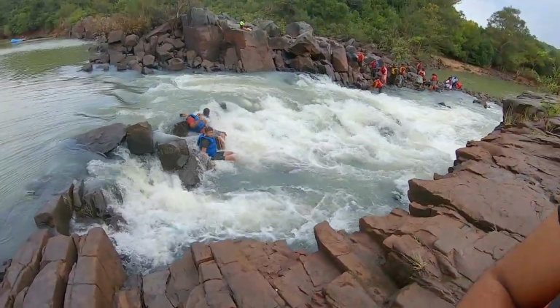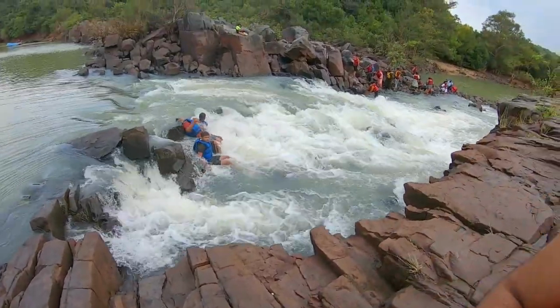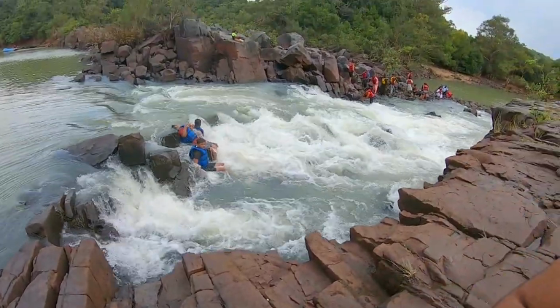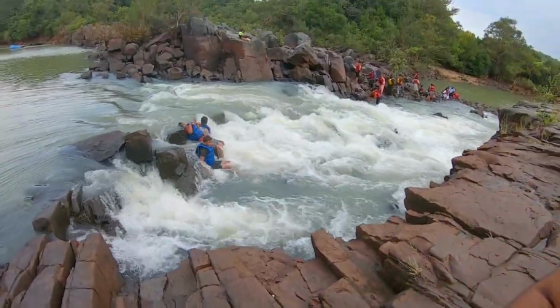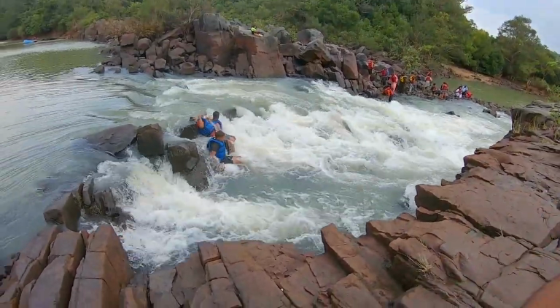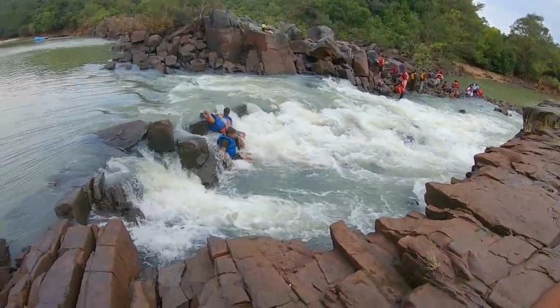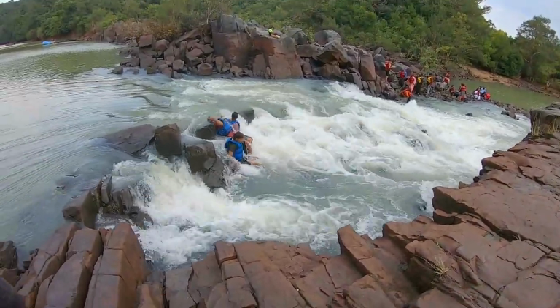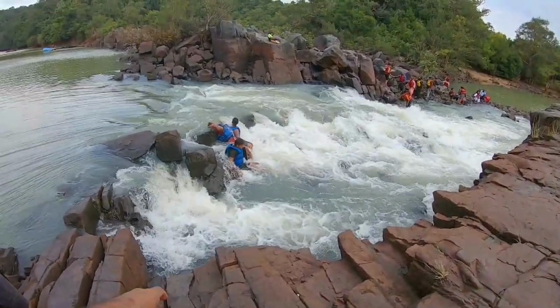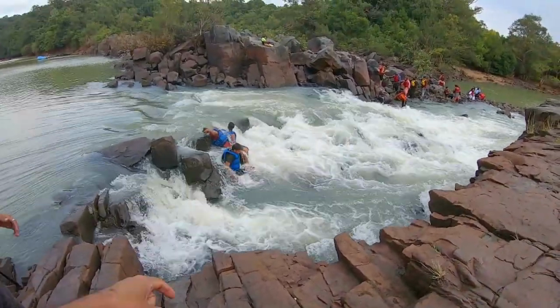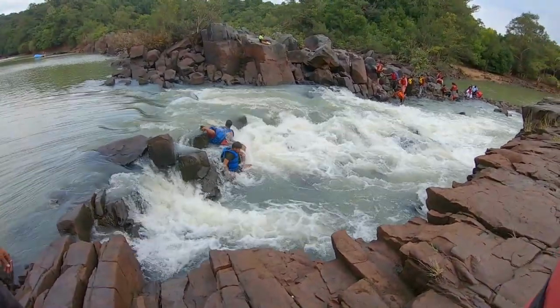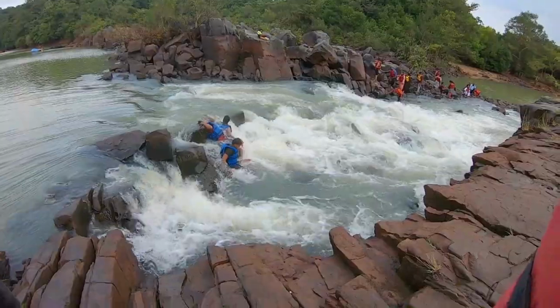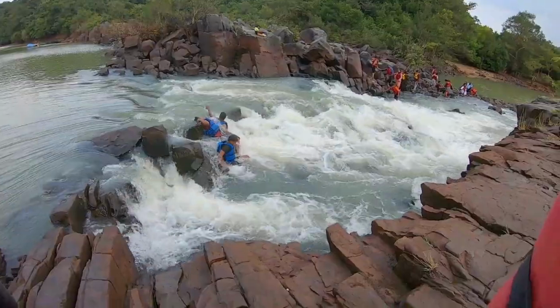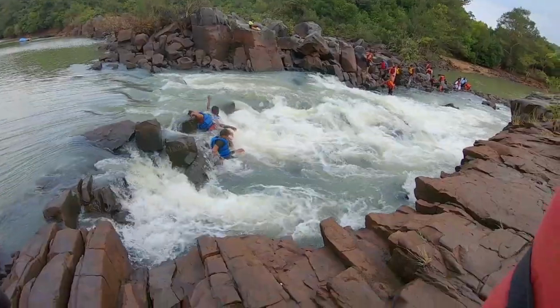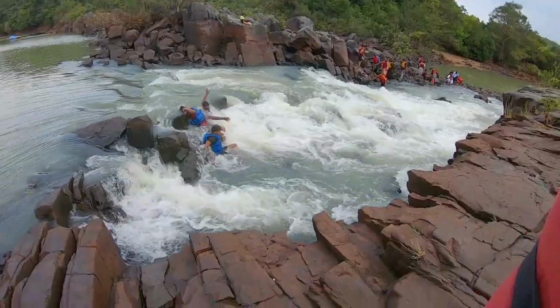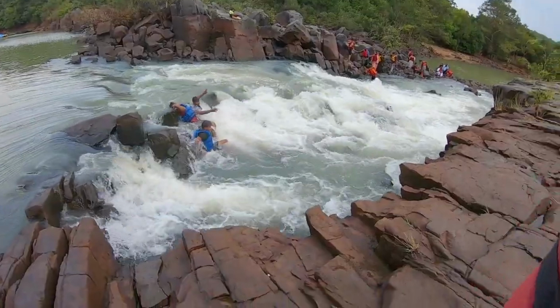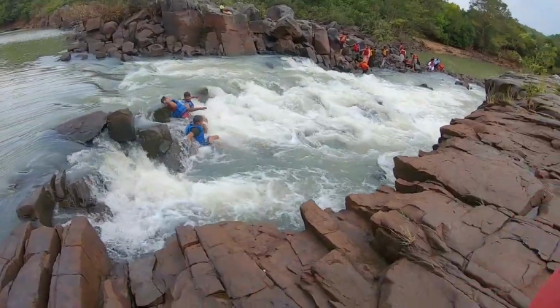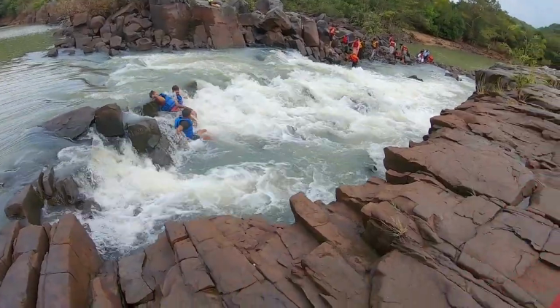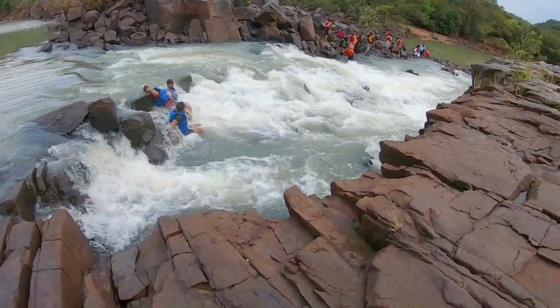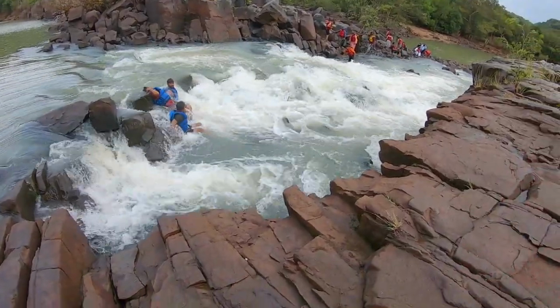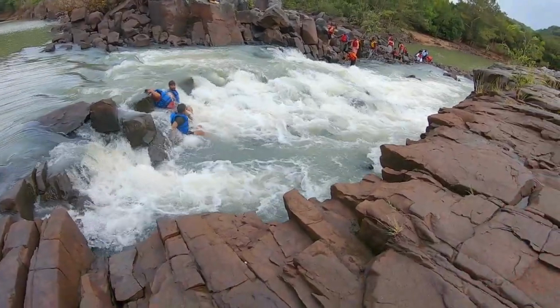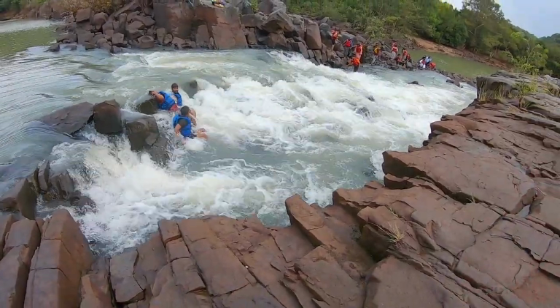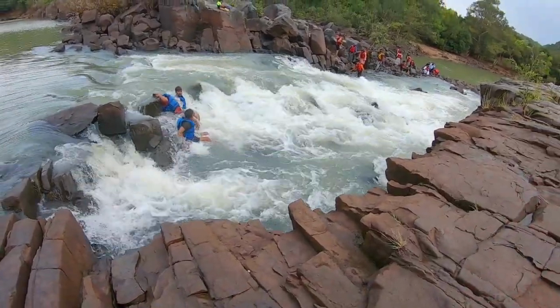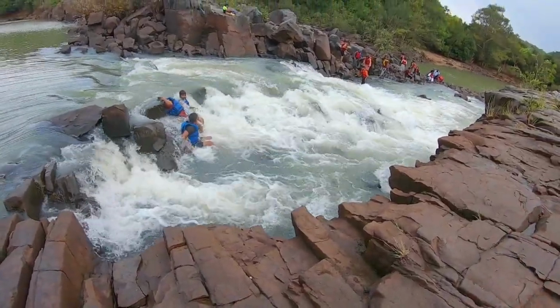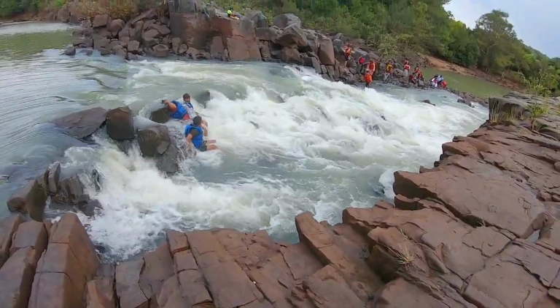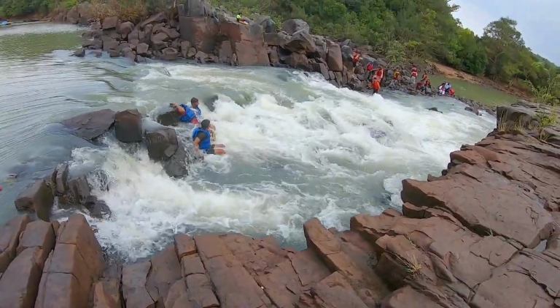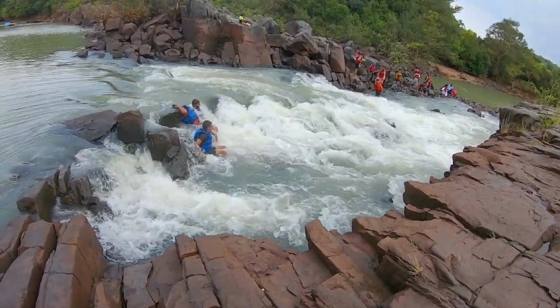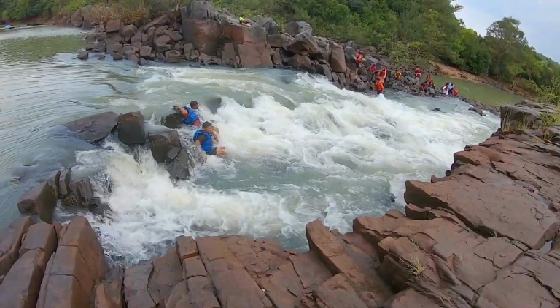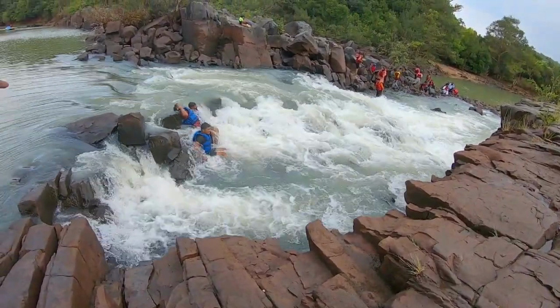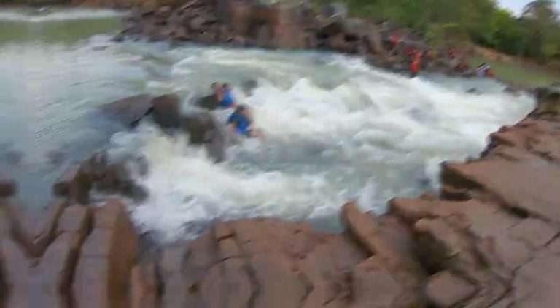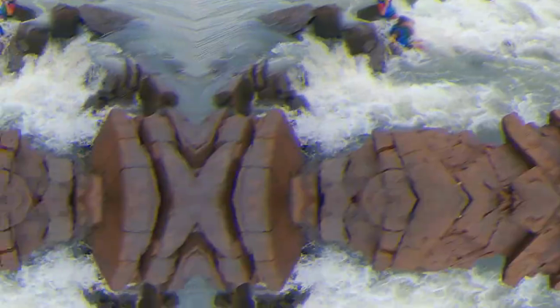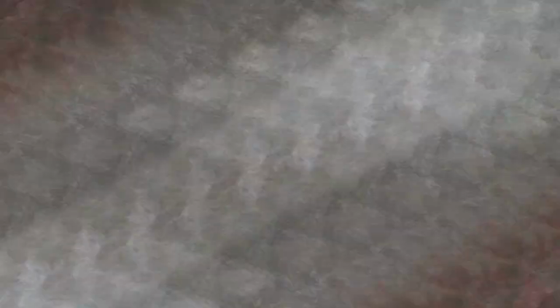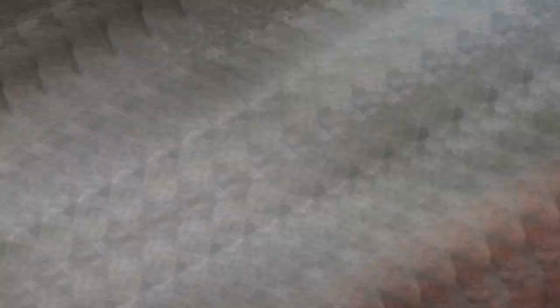The height of the waterfall would be up to around here.